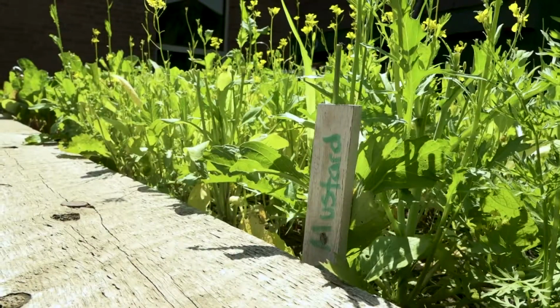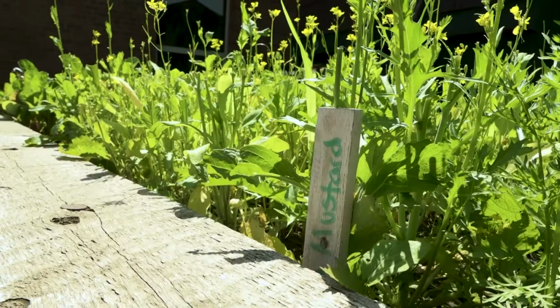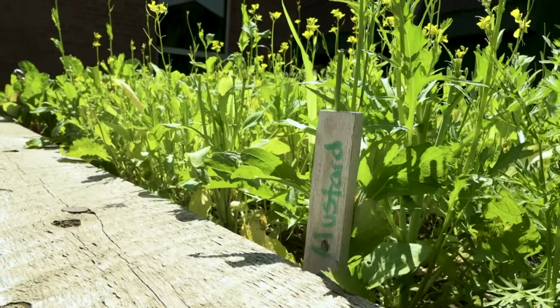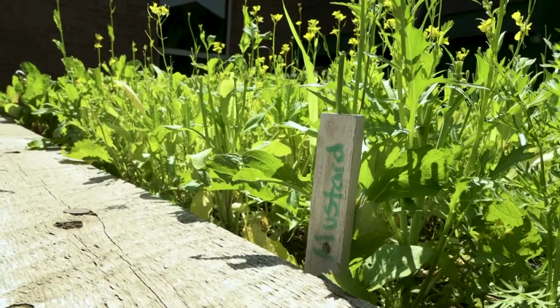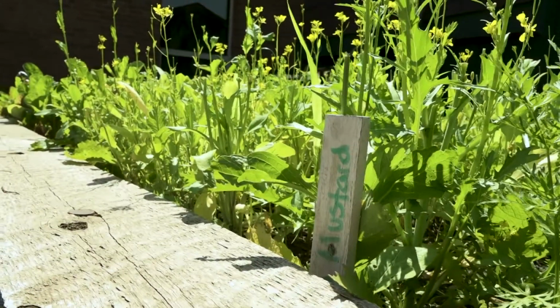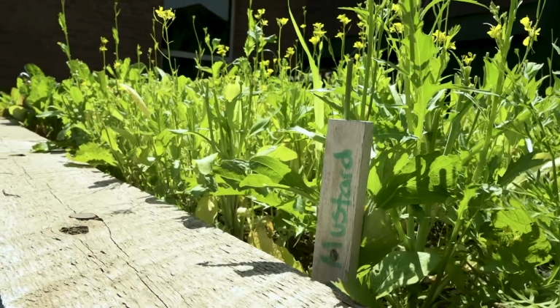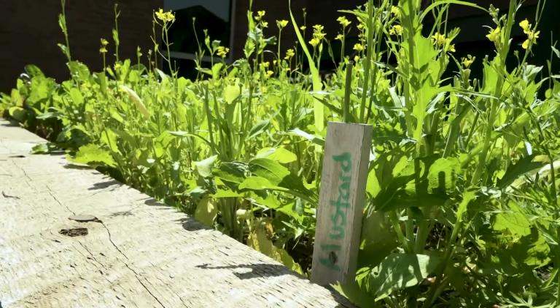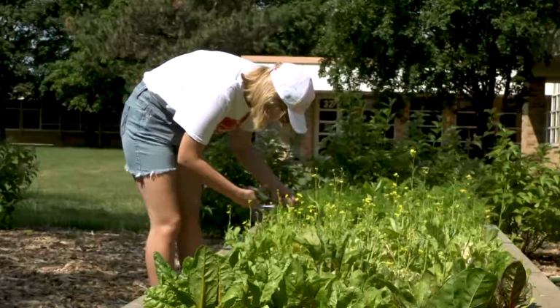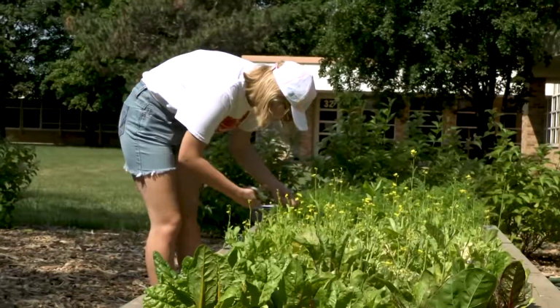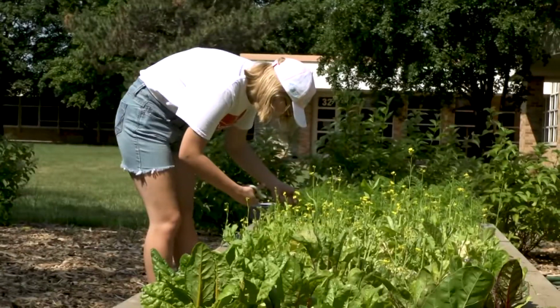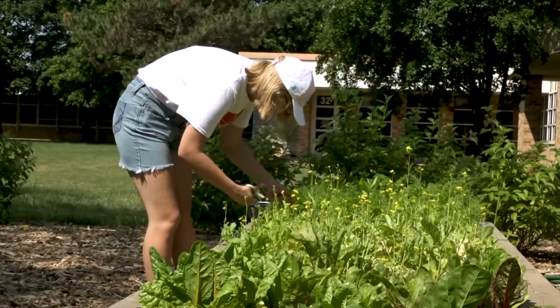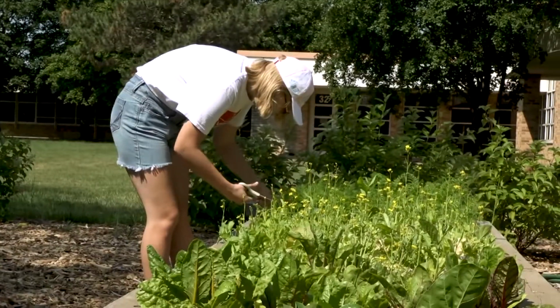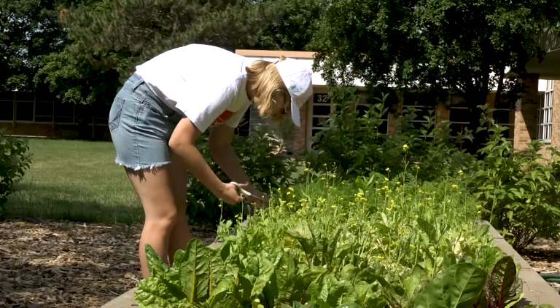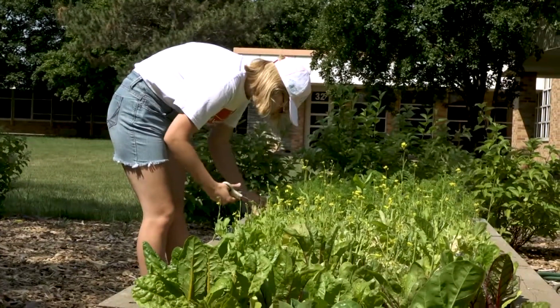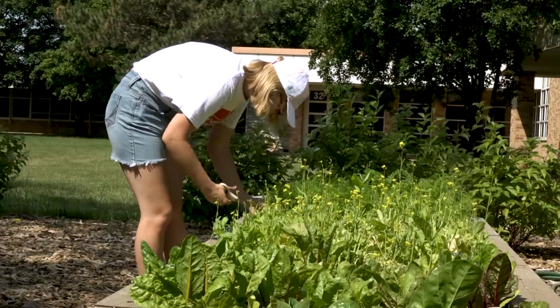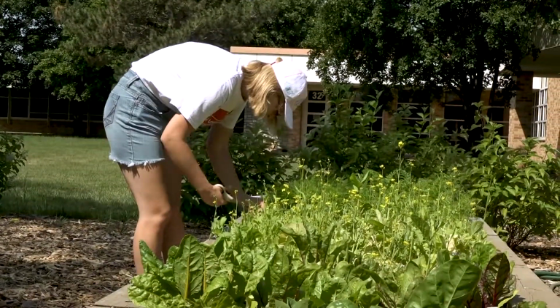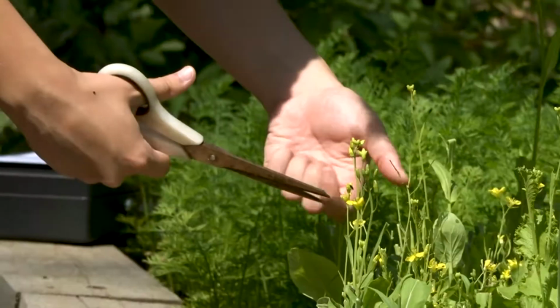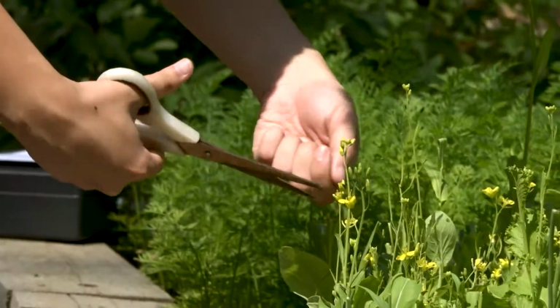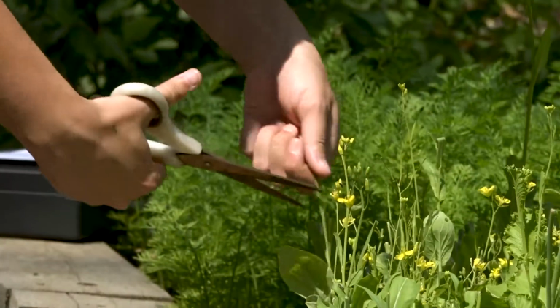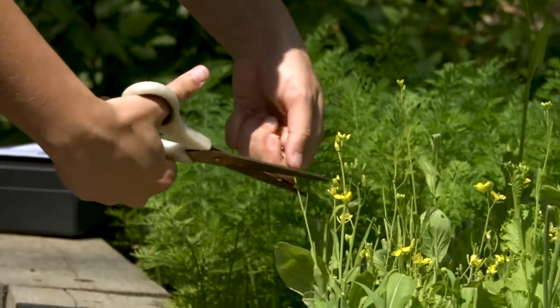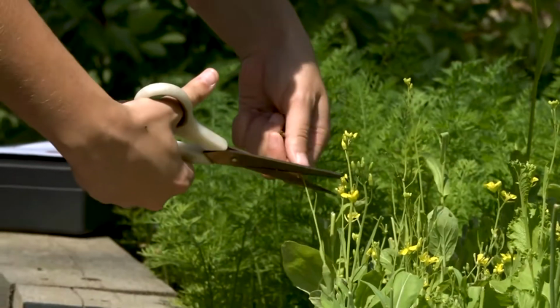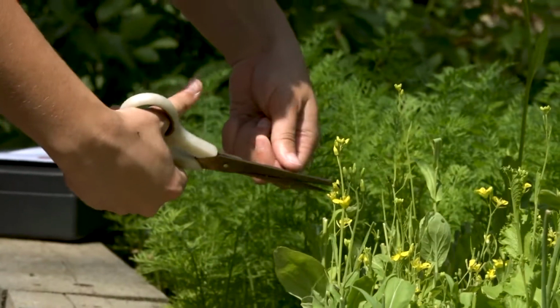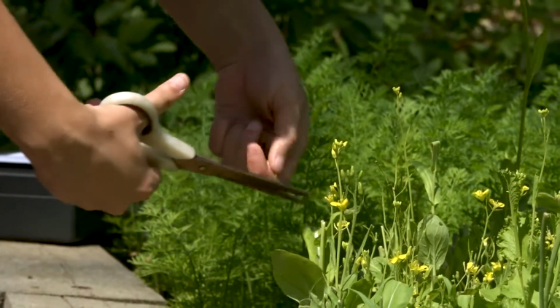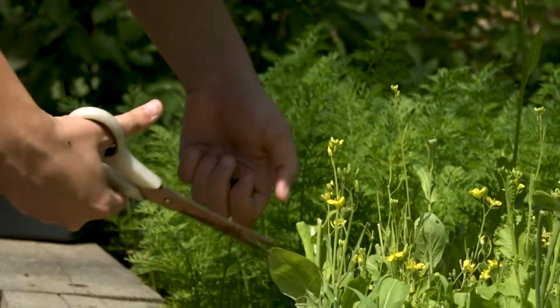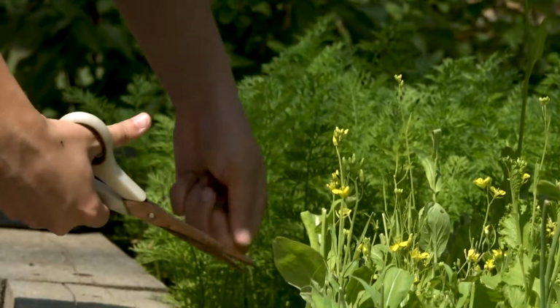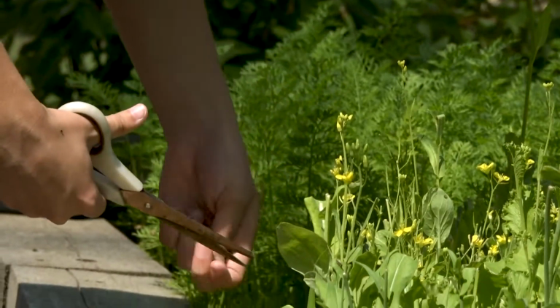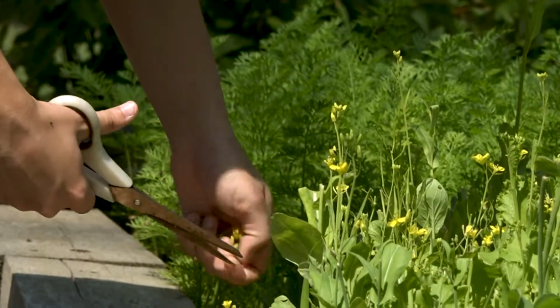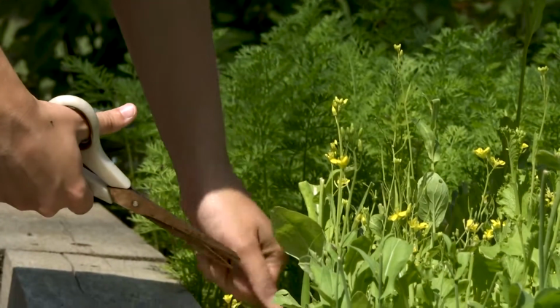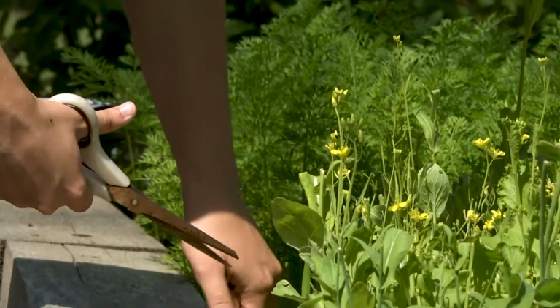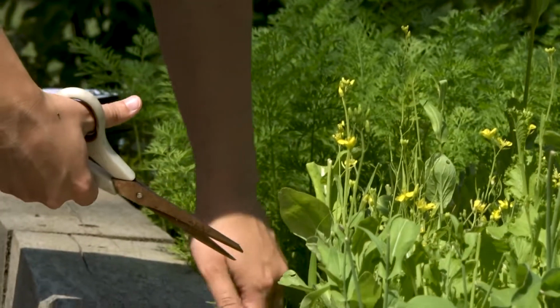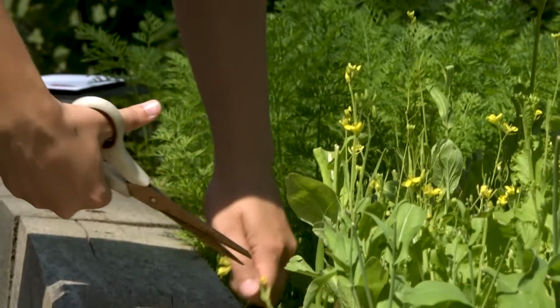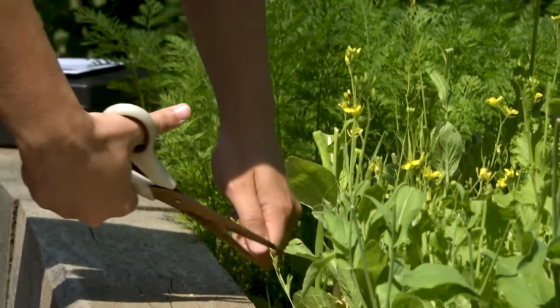Some of the food that we grow here we sell at the farmers market, and we also give some of the food to local restaurants like the Cottage.